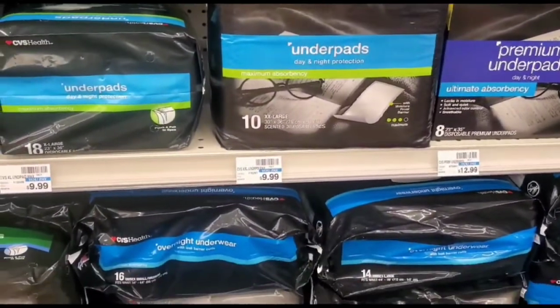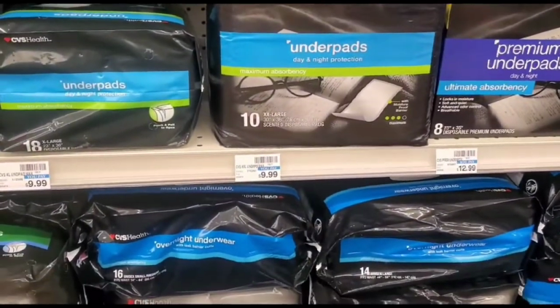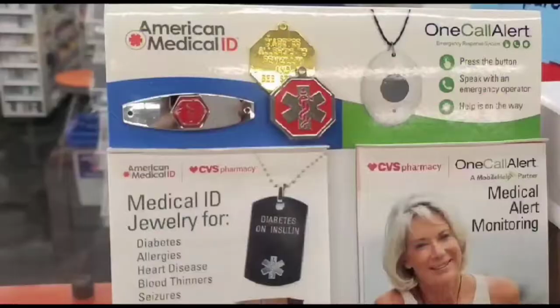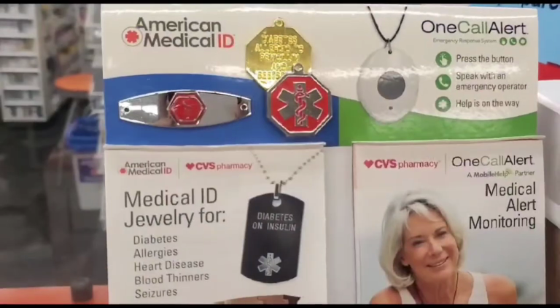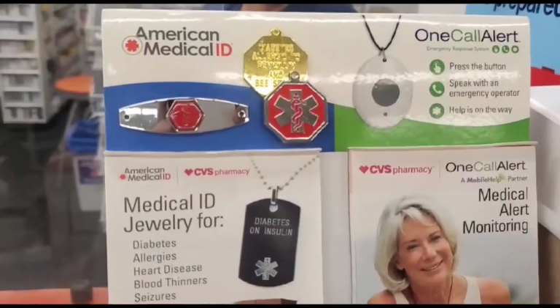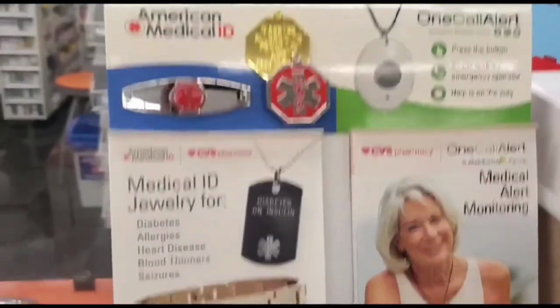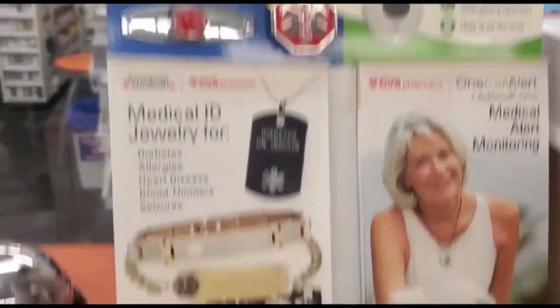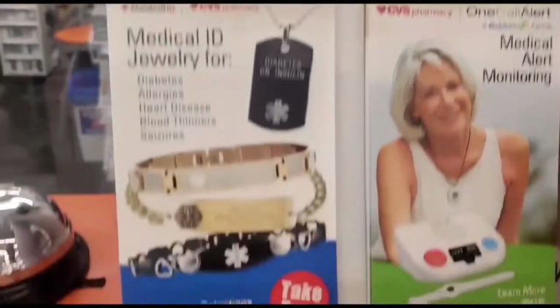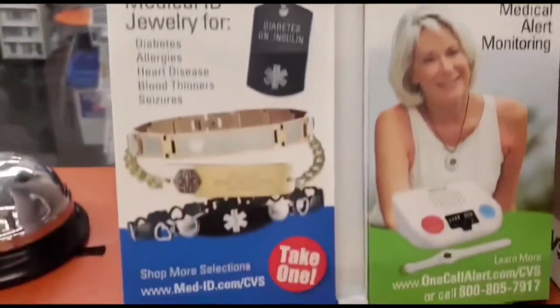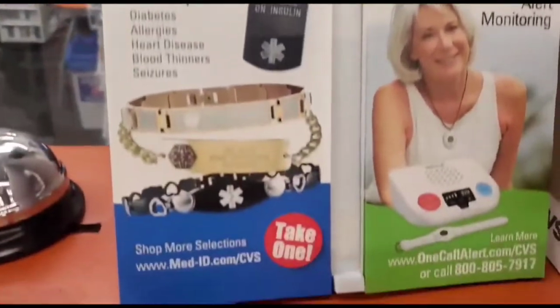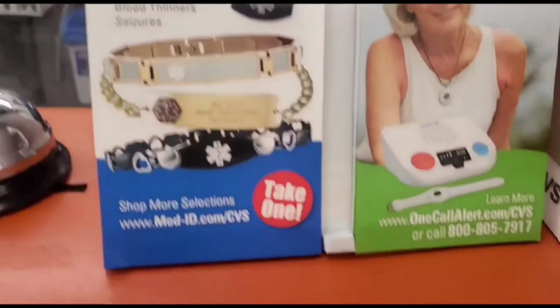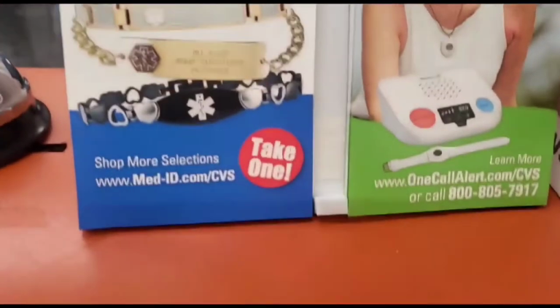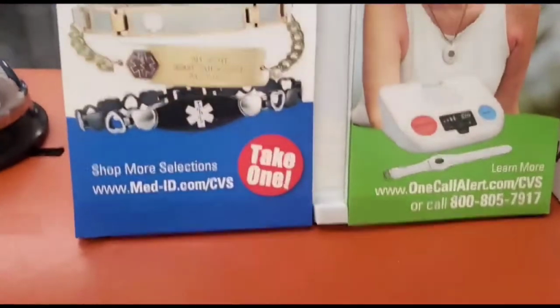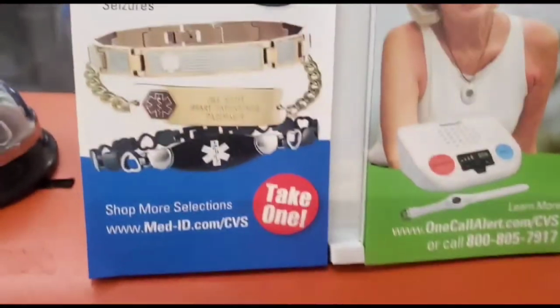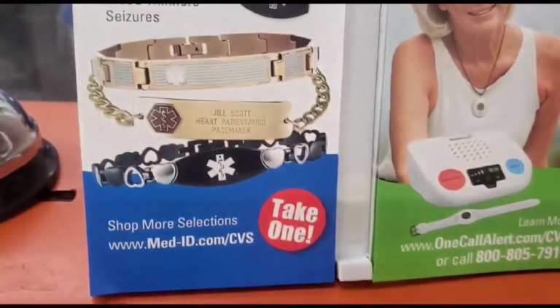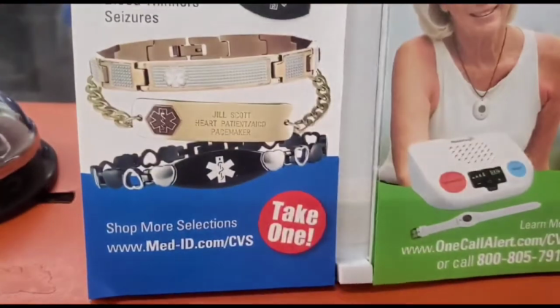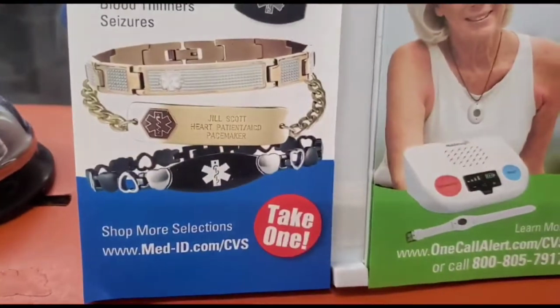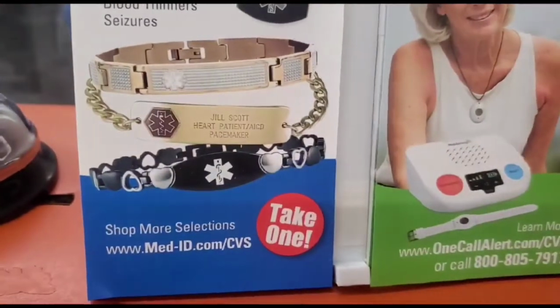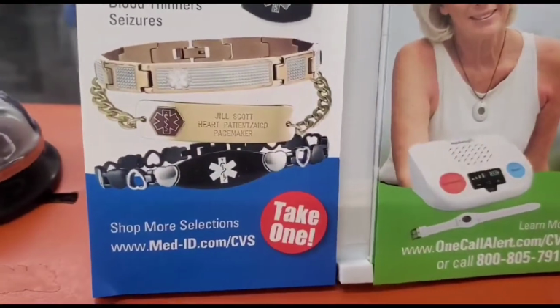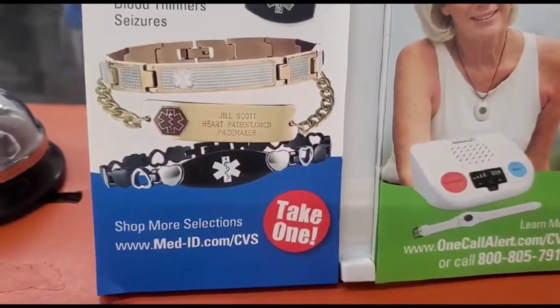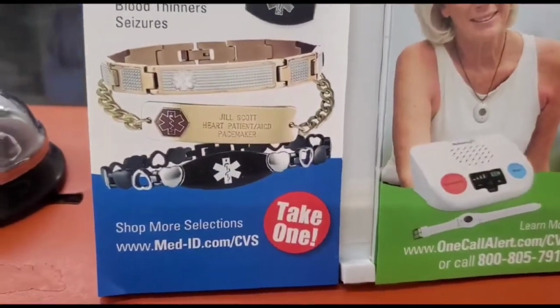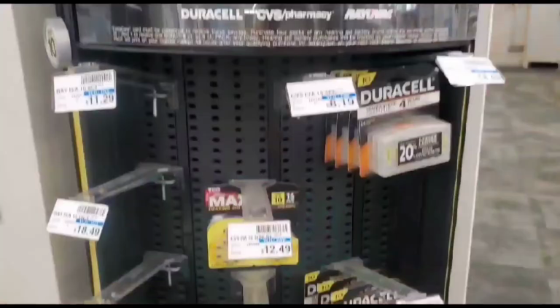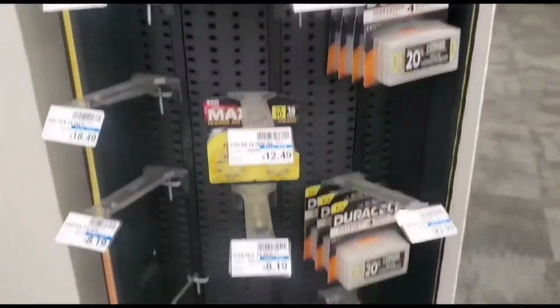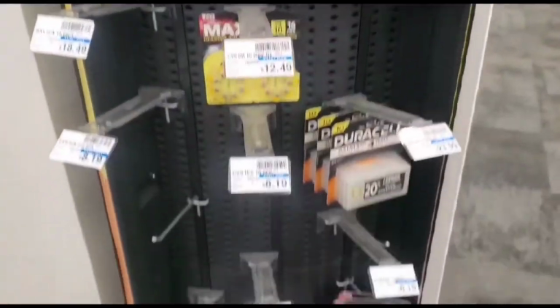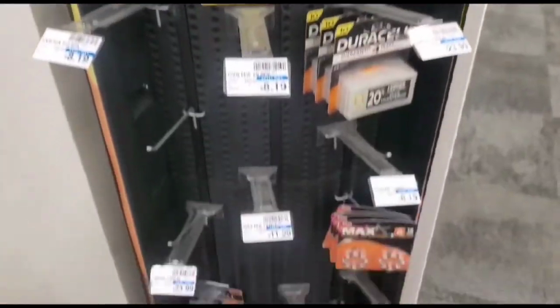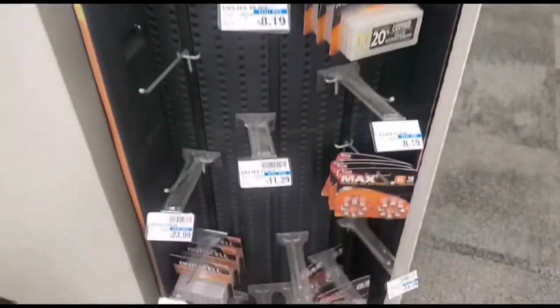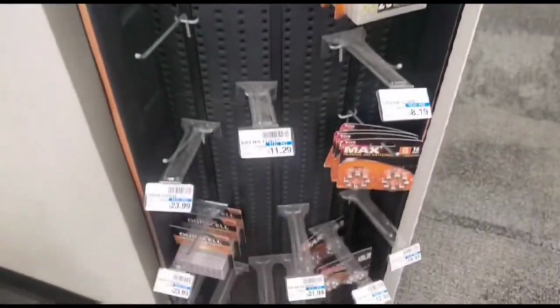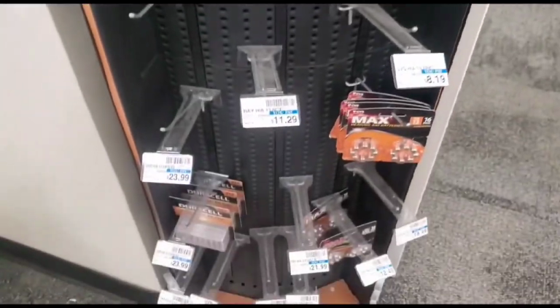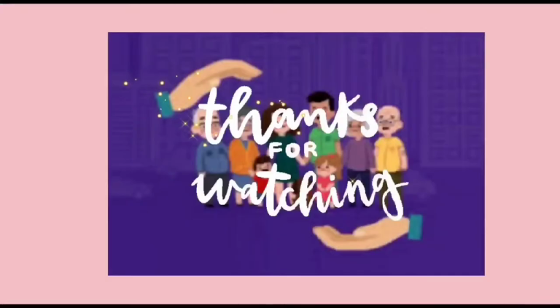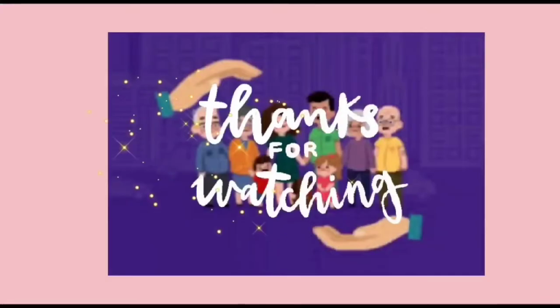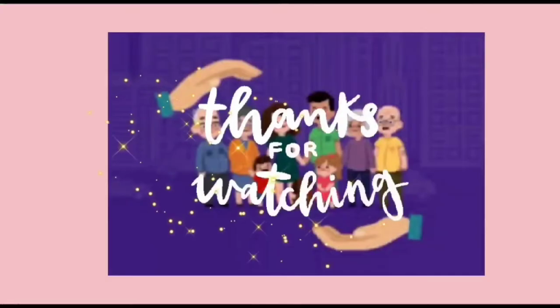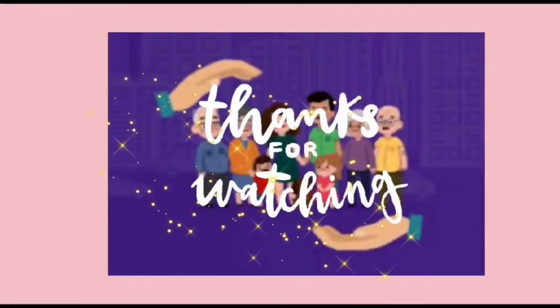So here are medical ID bracelets along with the hearing aid batteries.